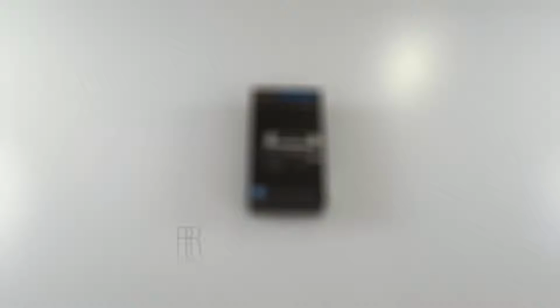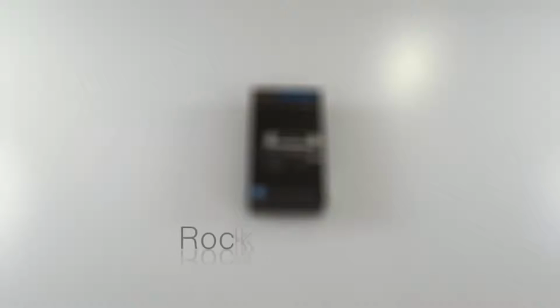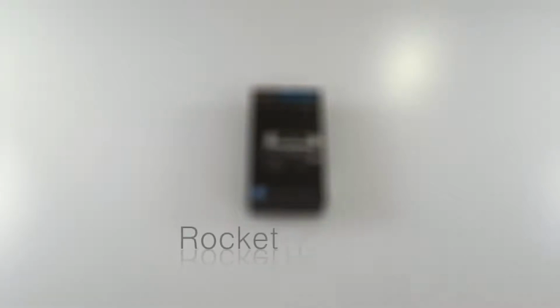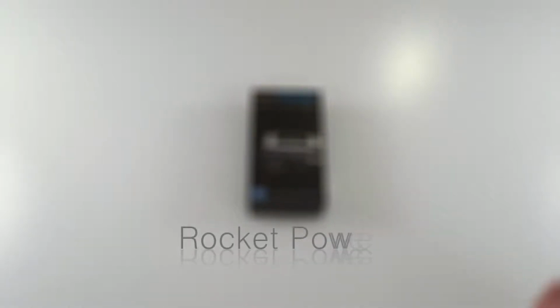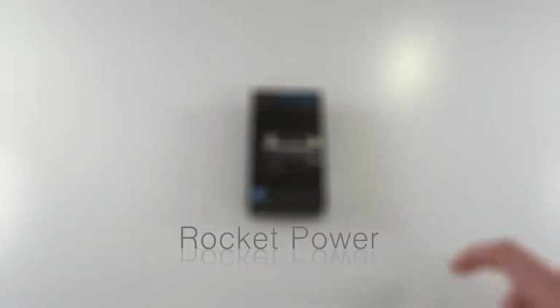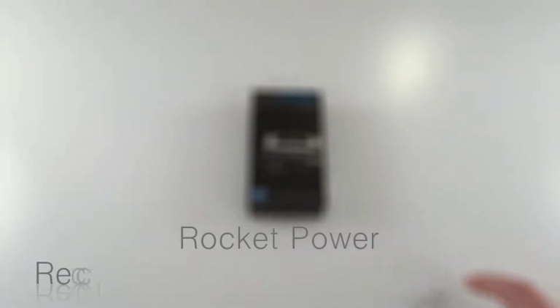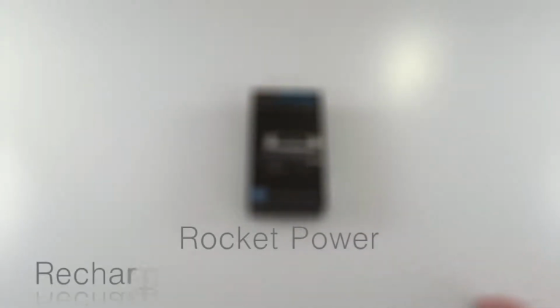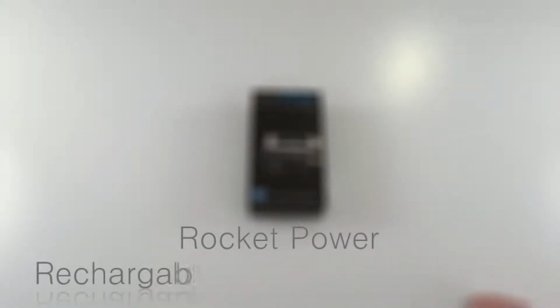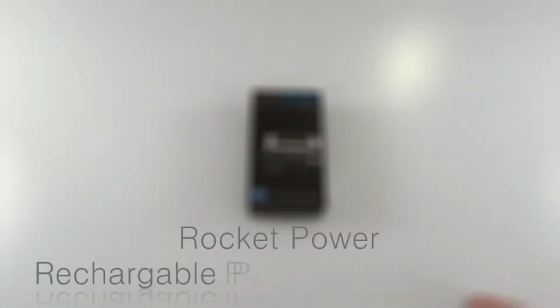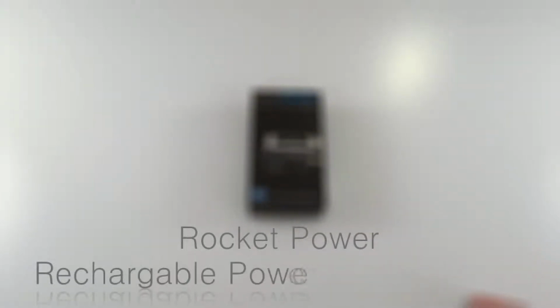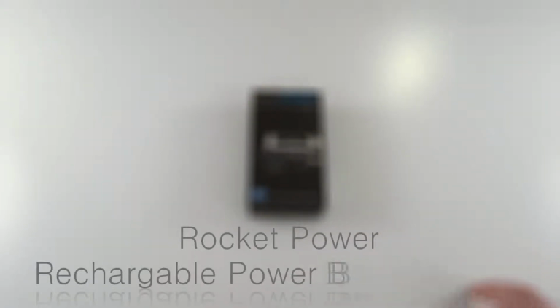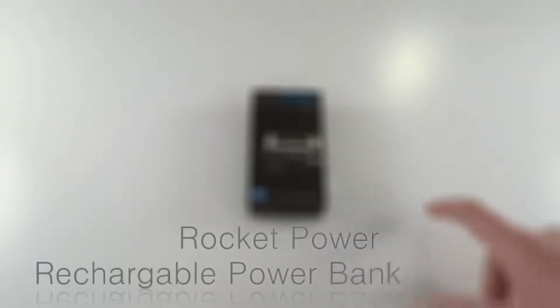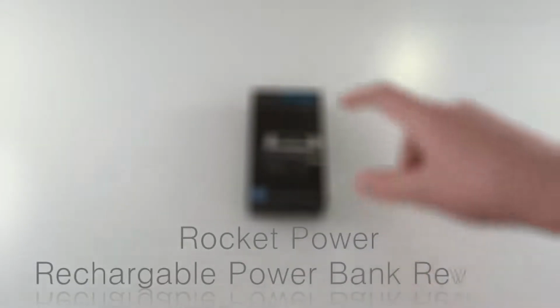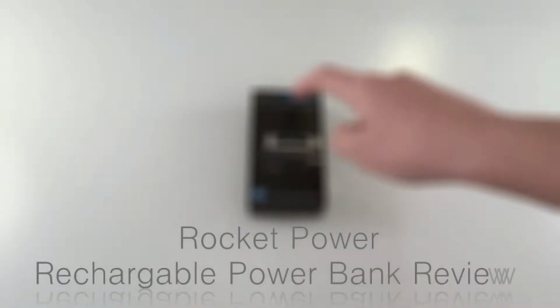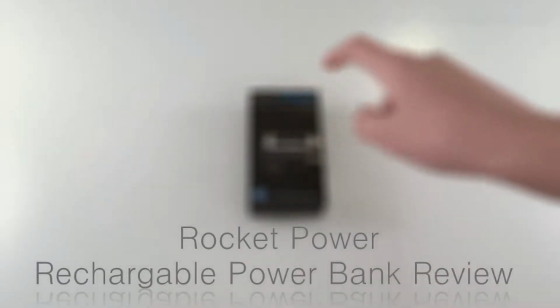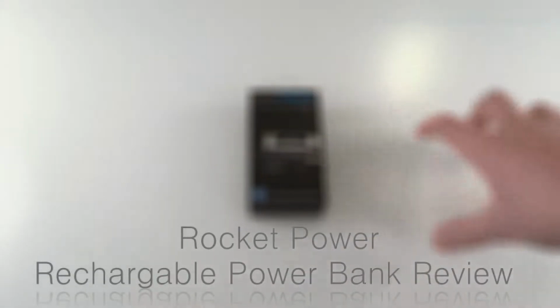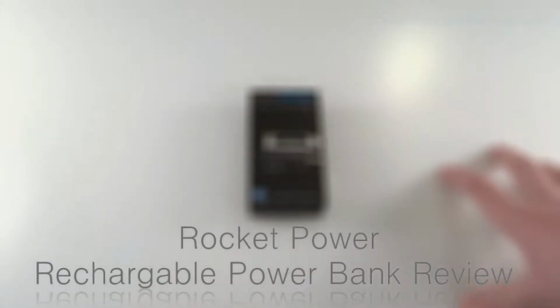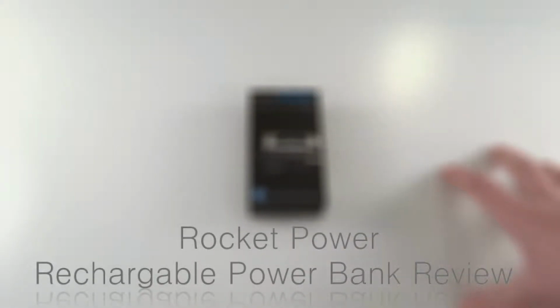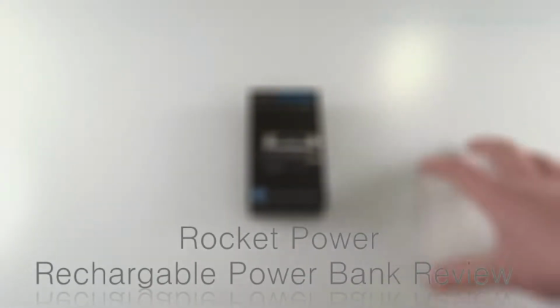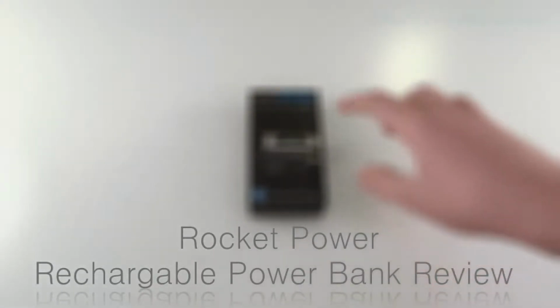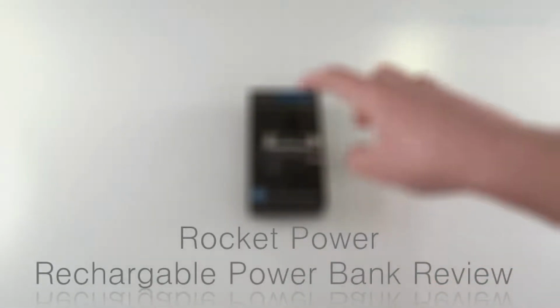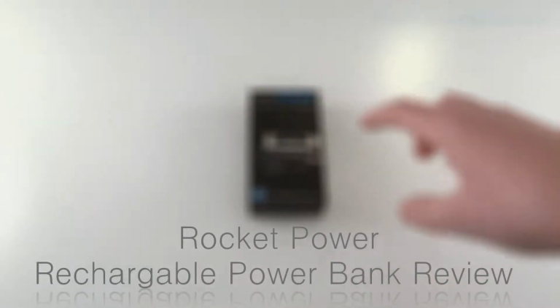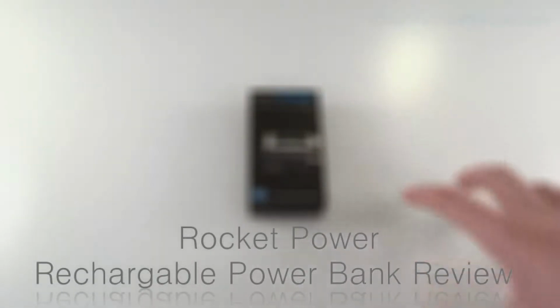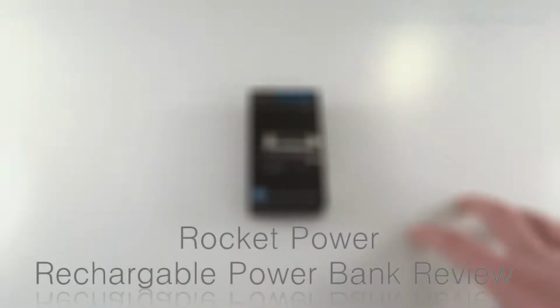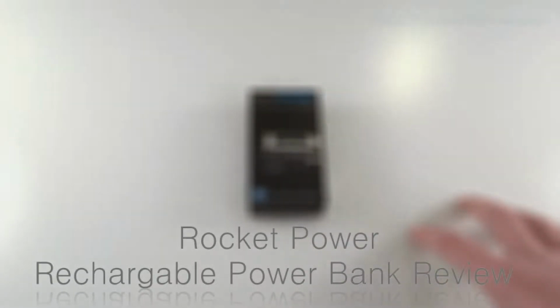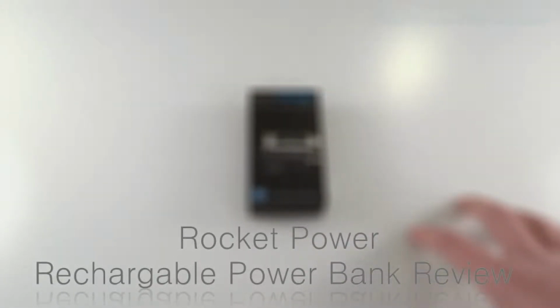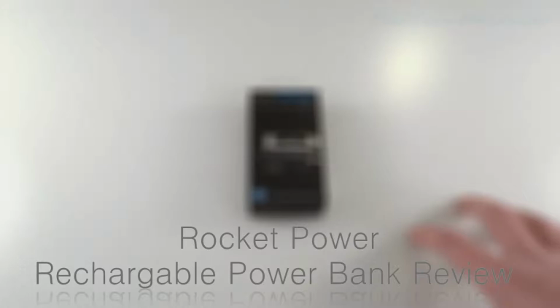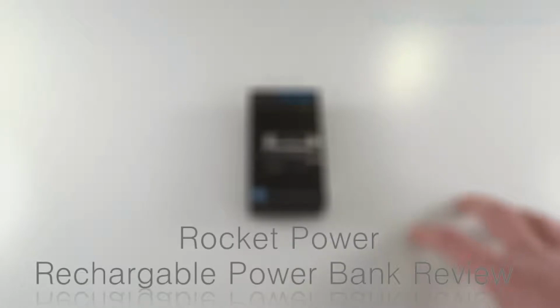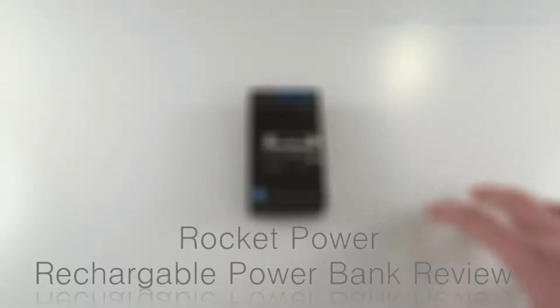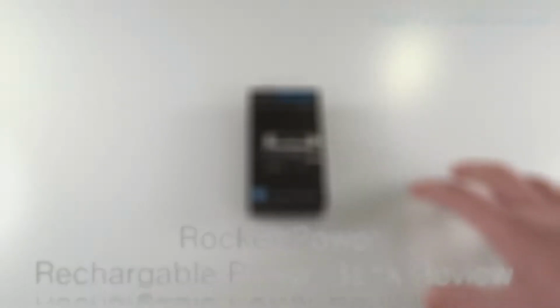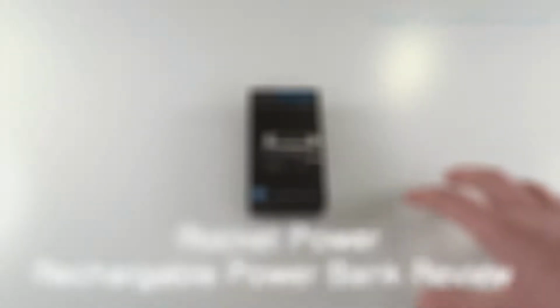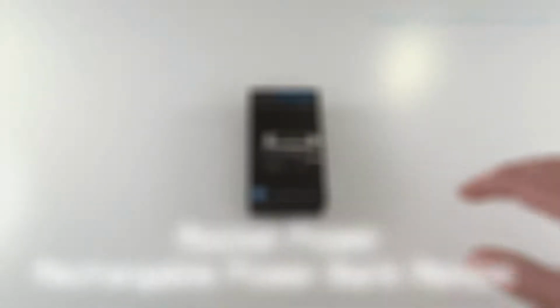Hey YouTube, it's me, CW Telegraphies, and in this video we're taking a look at the RocketBower Rechargeable Power Bank.